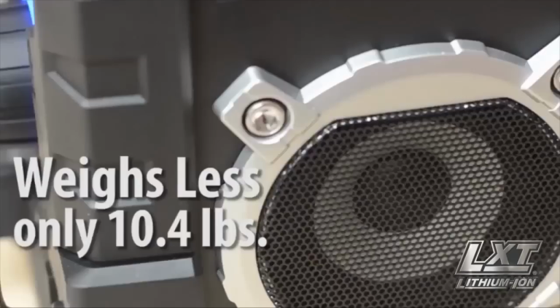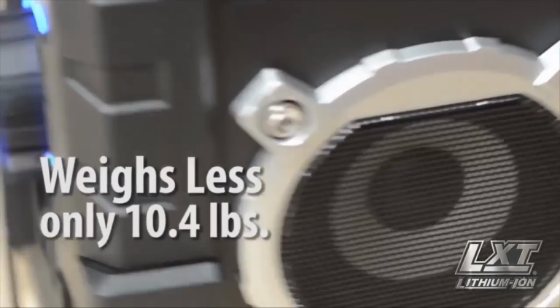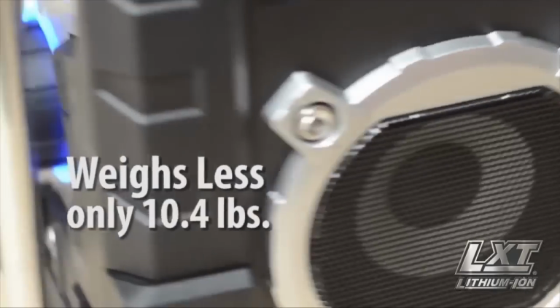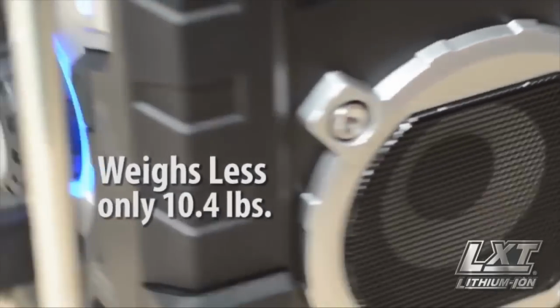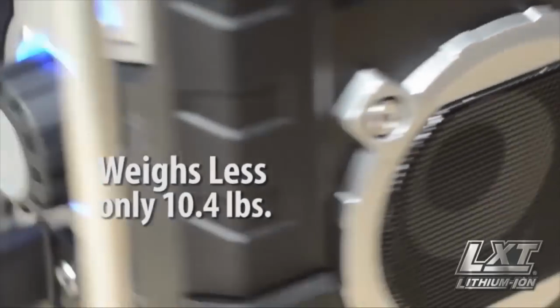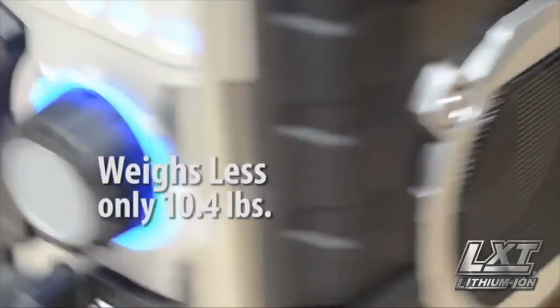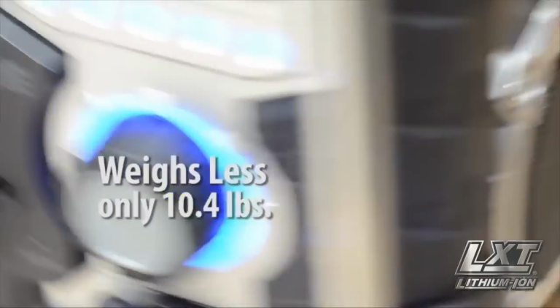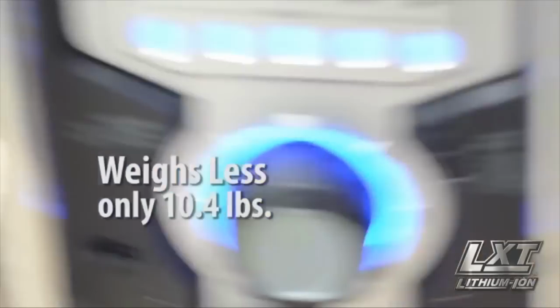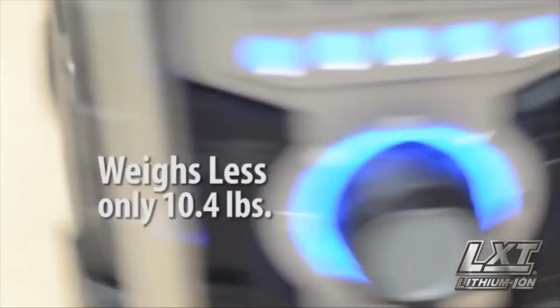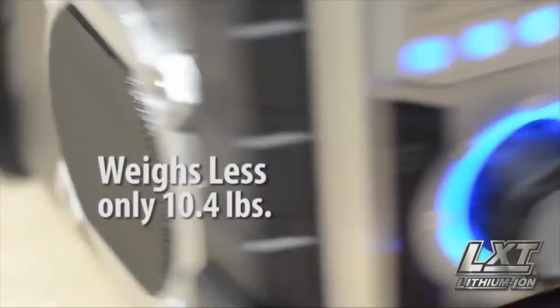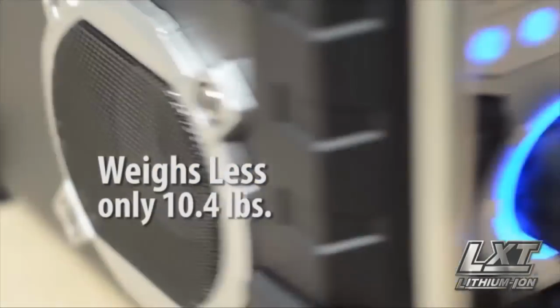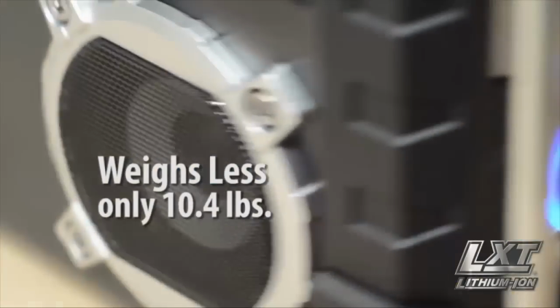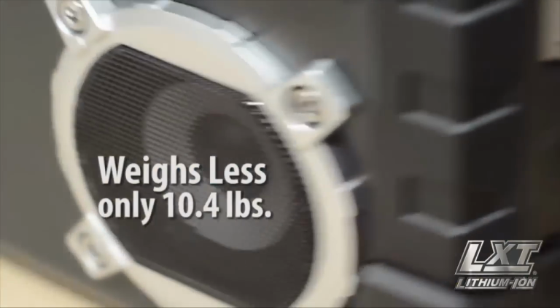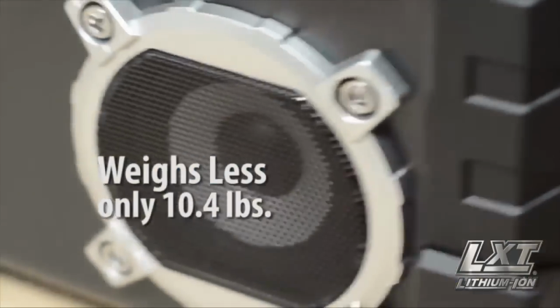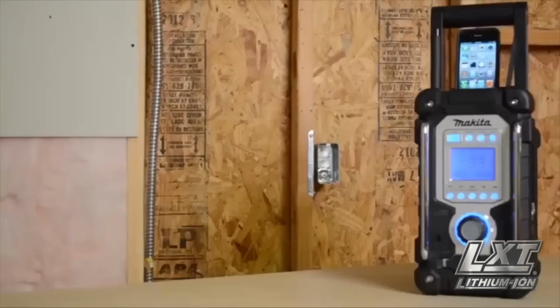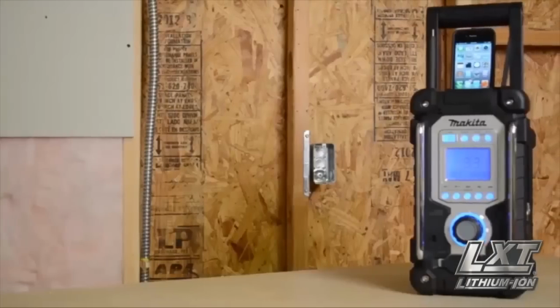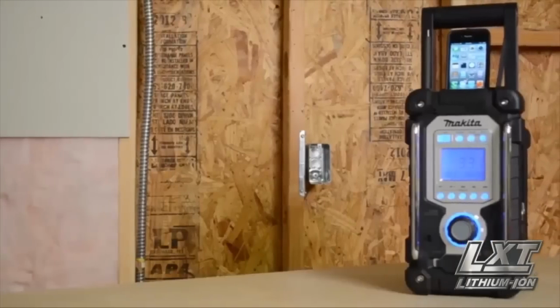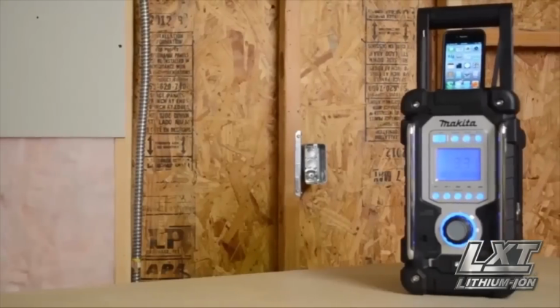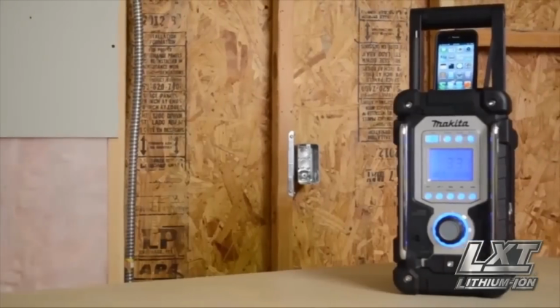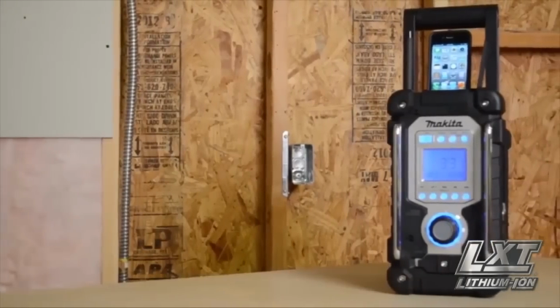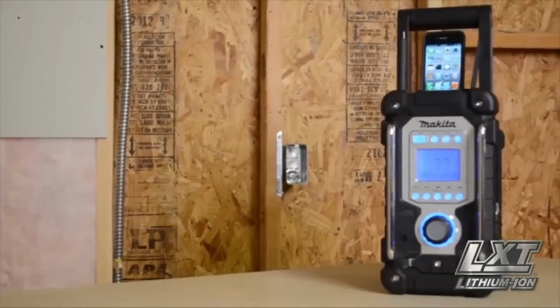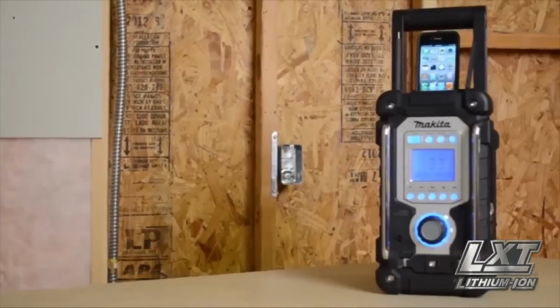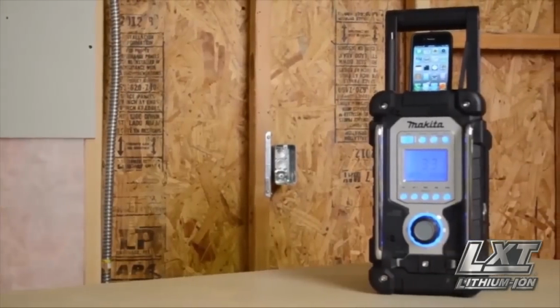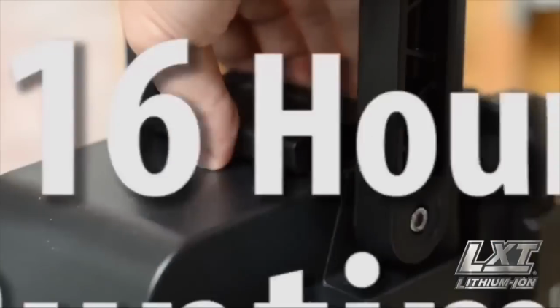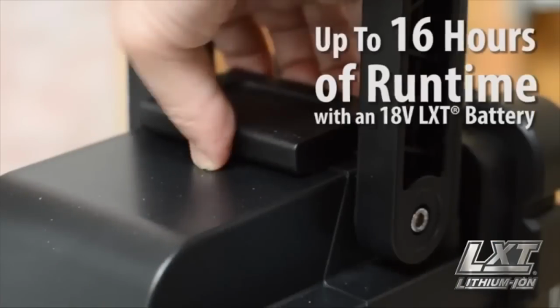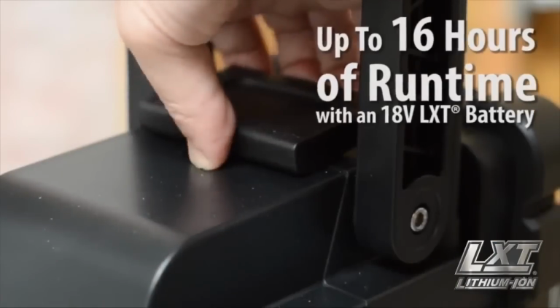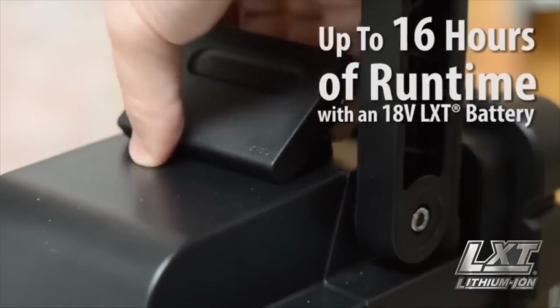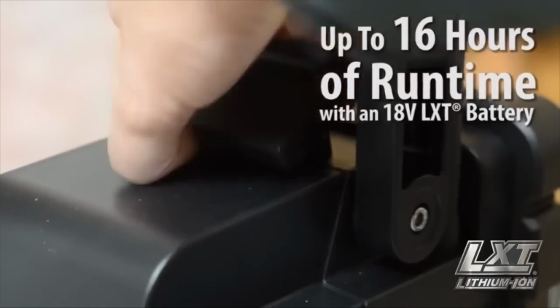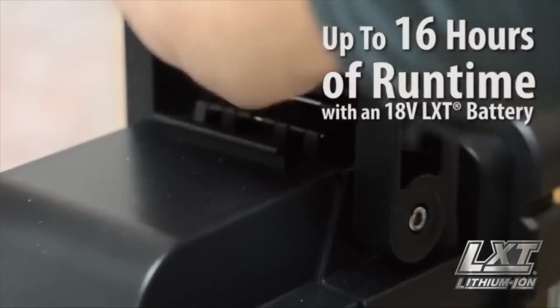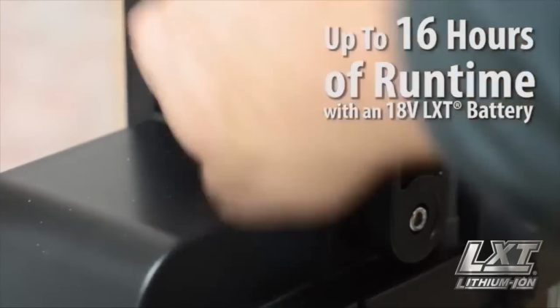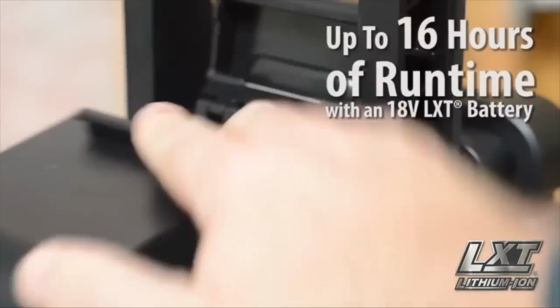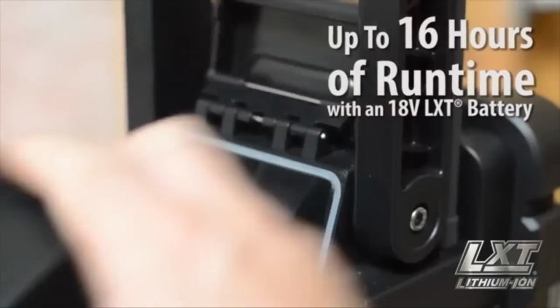It weighs less than competitors' comparable radios and gives you up to 16 hours of runtime.